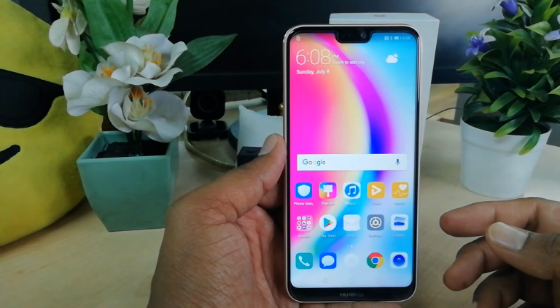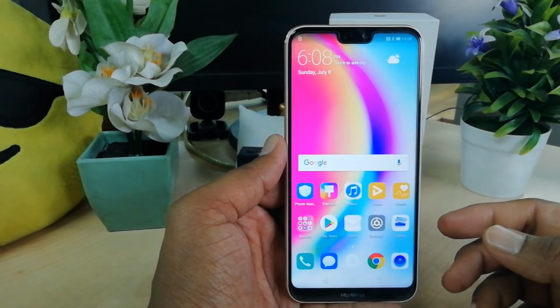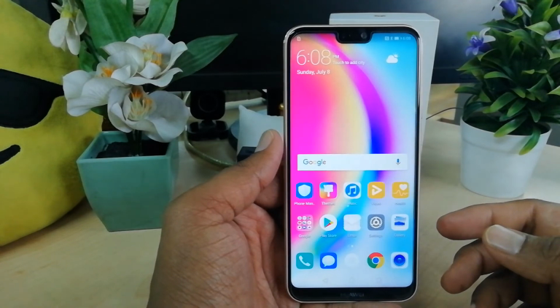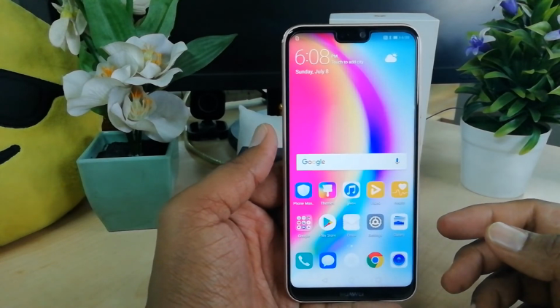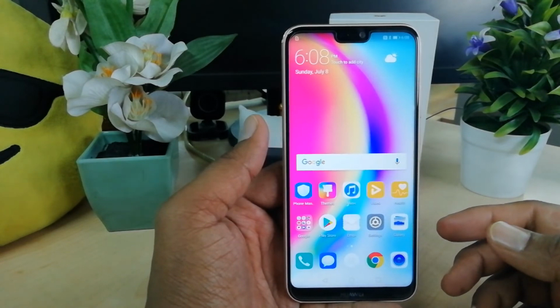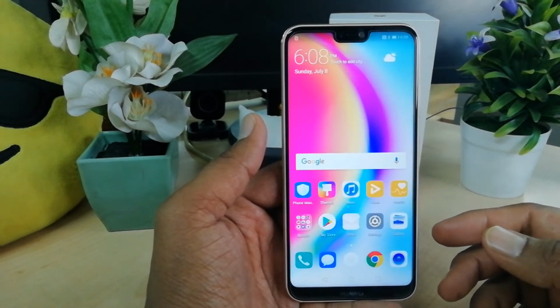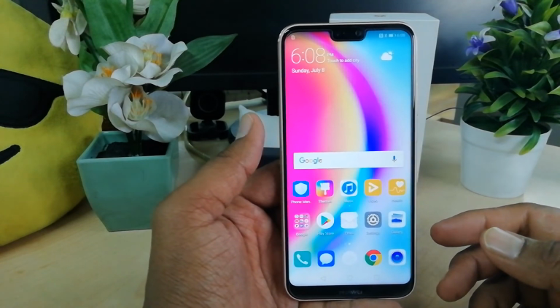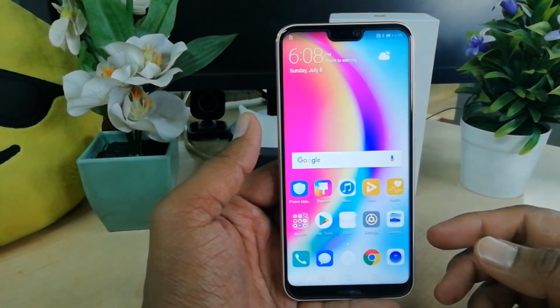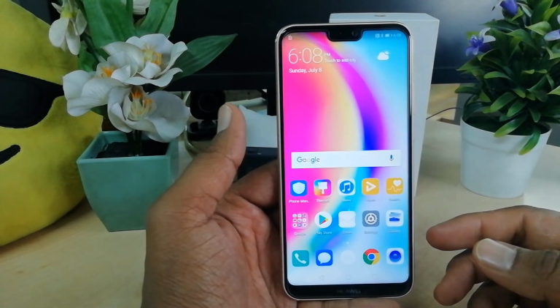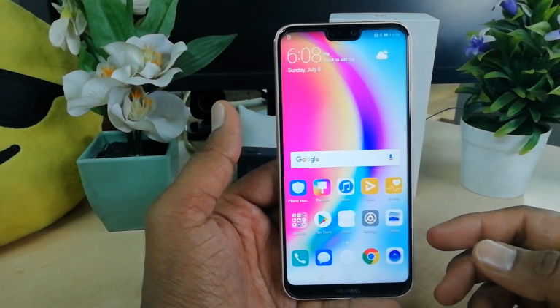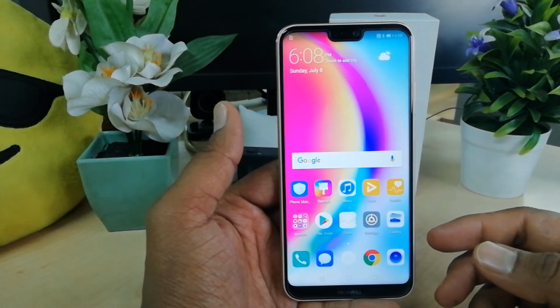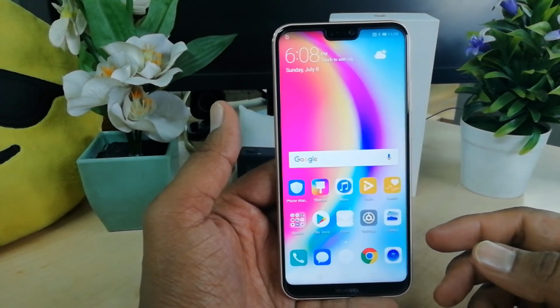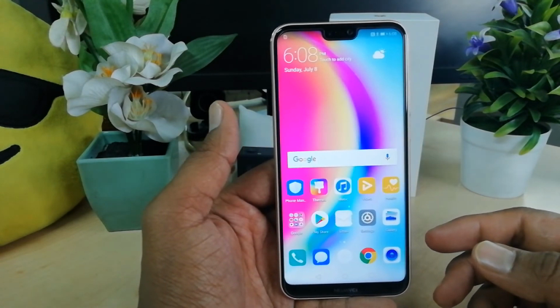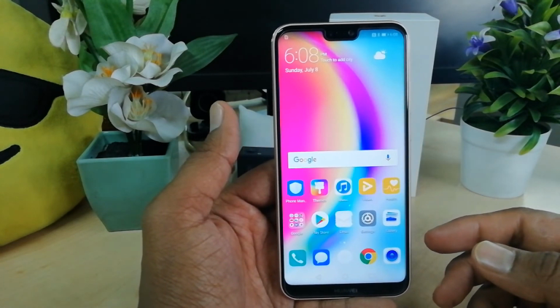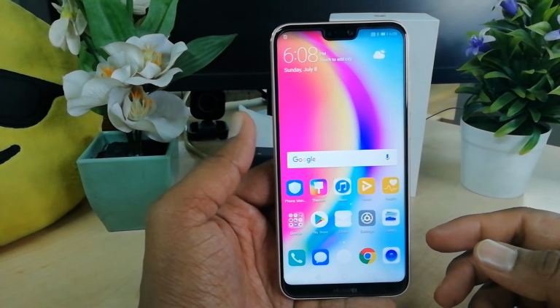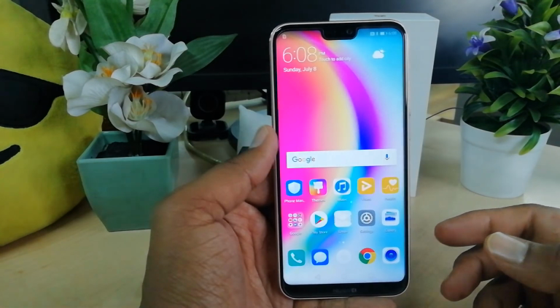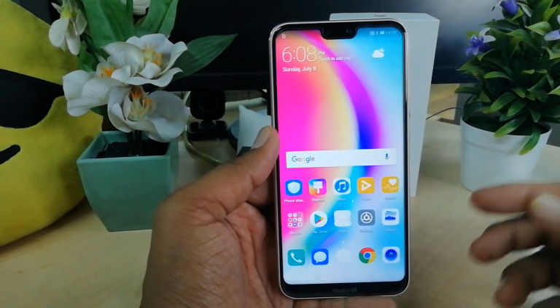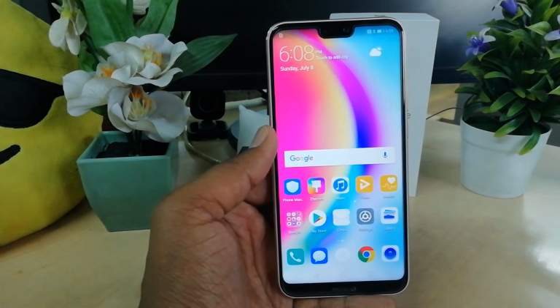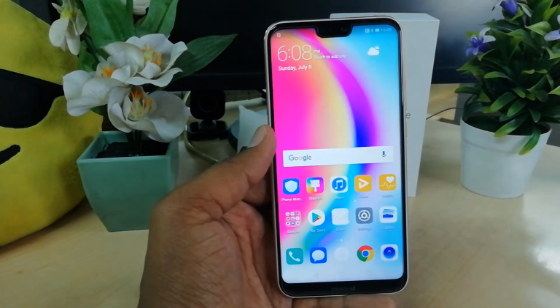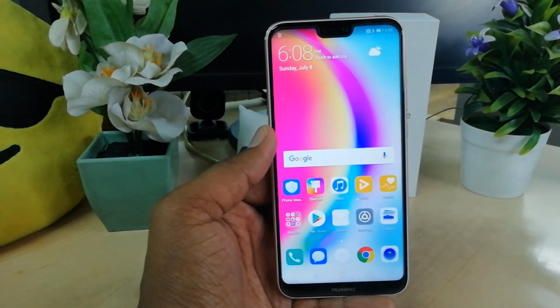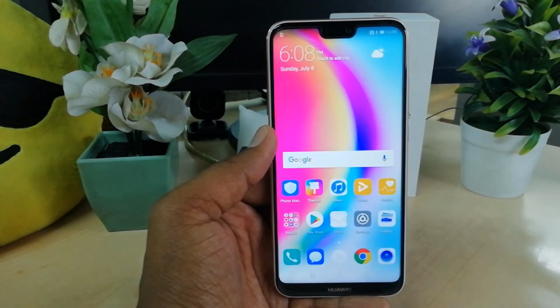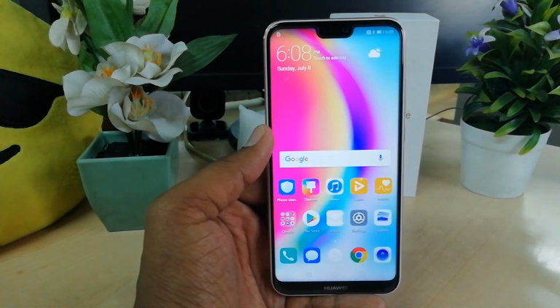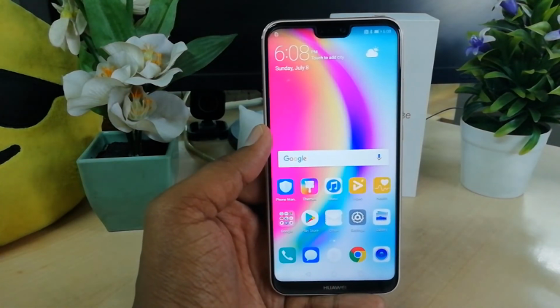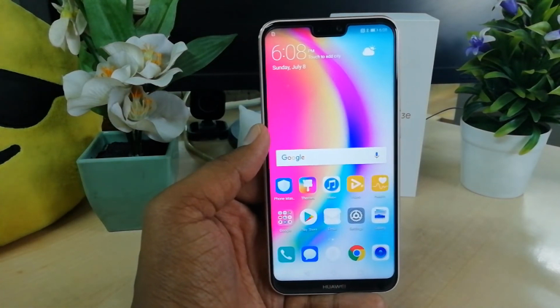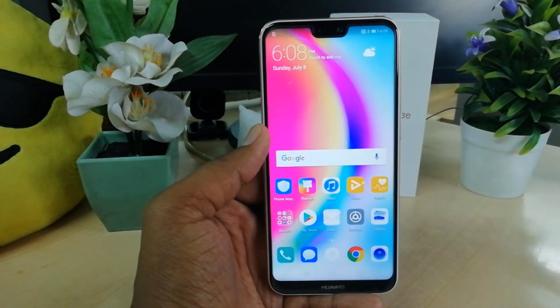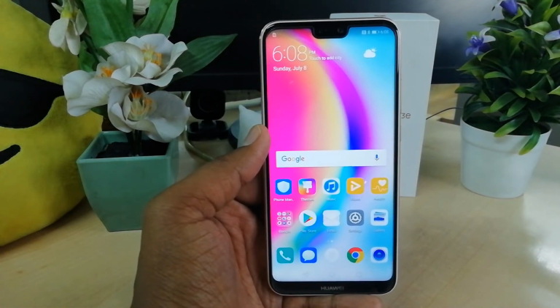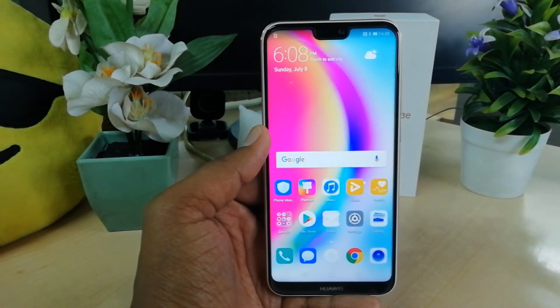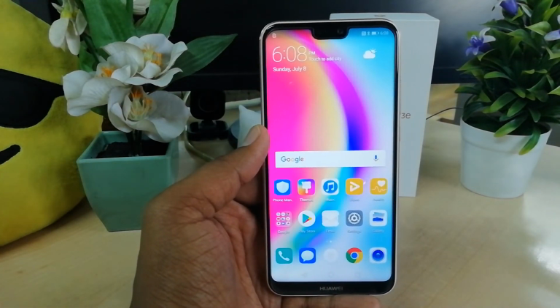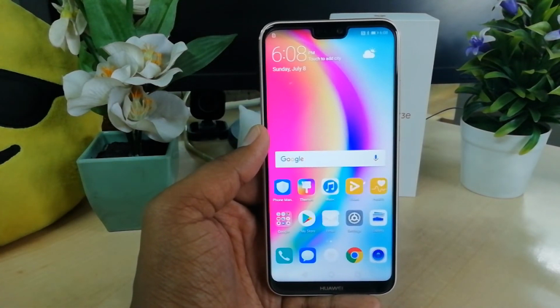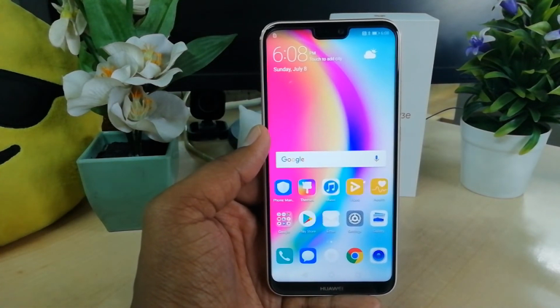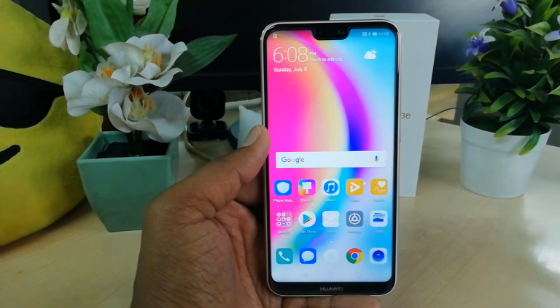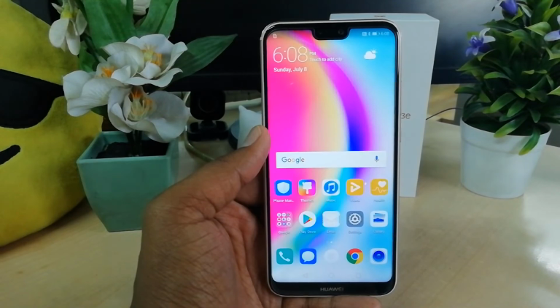Face unlock setup is done. Thanks for watching my video, see you in the next one. Peace.